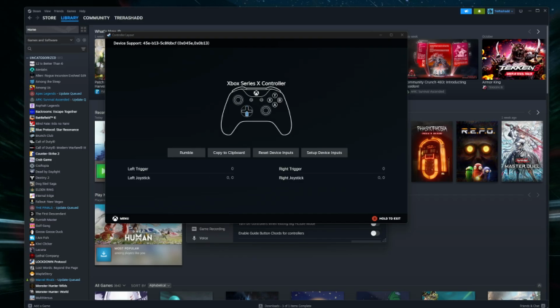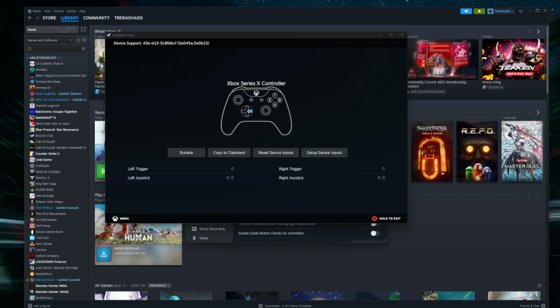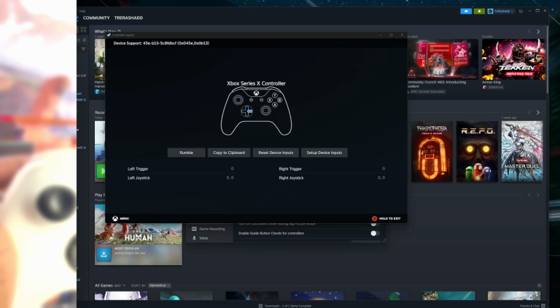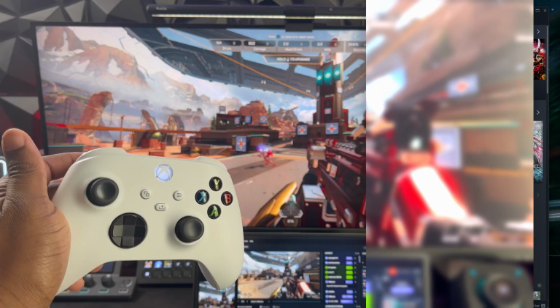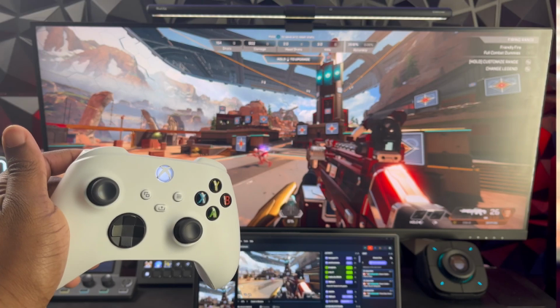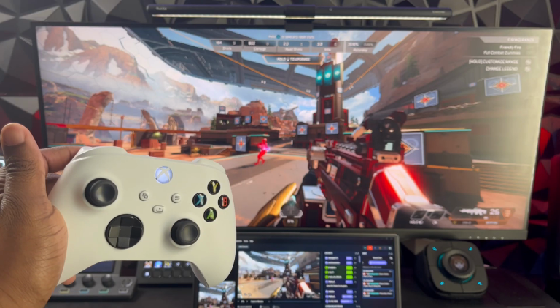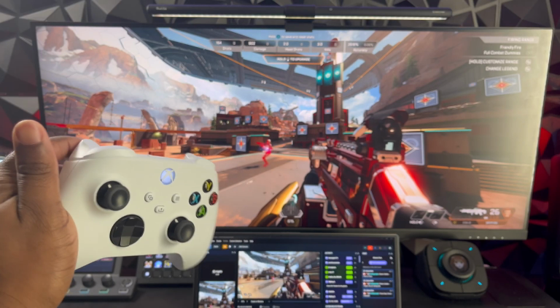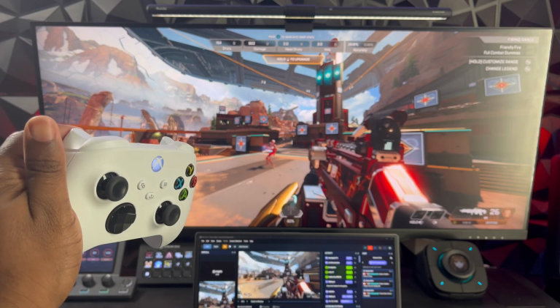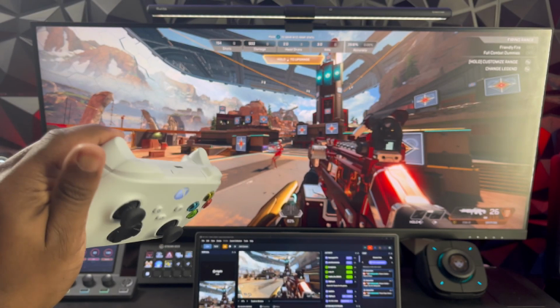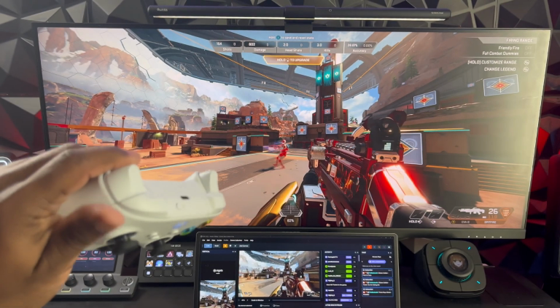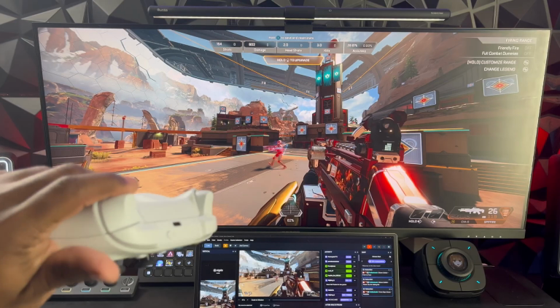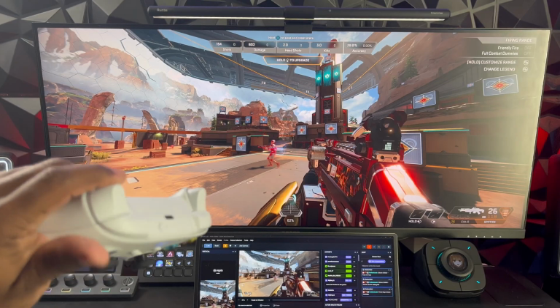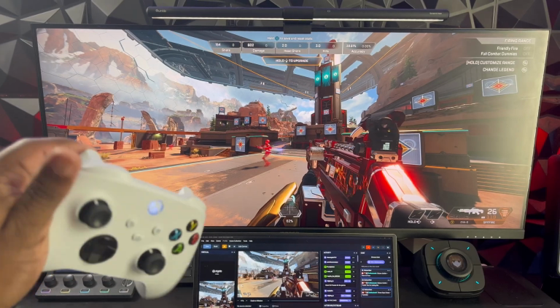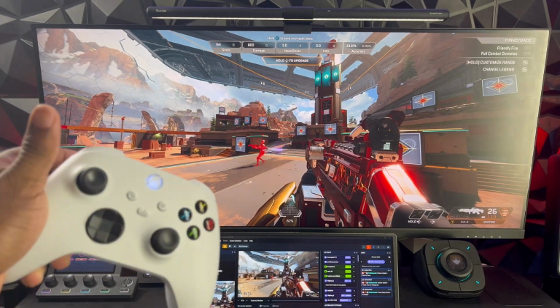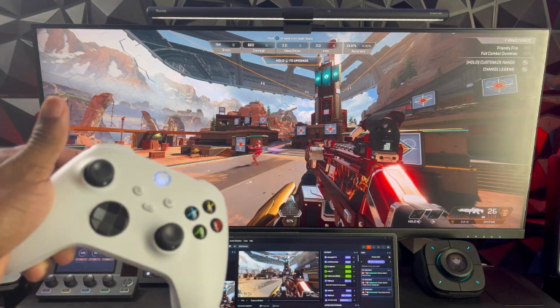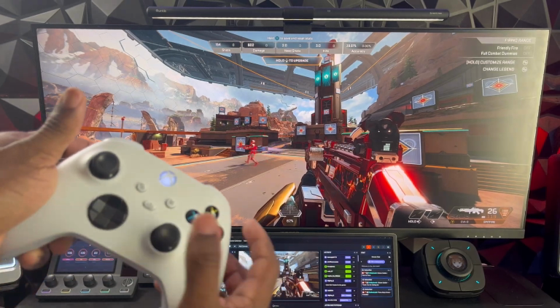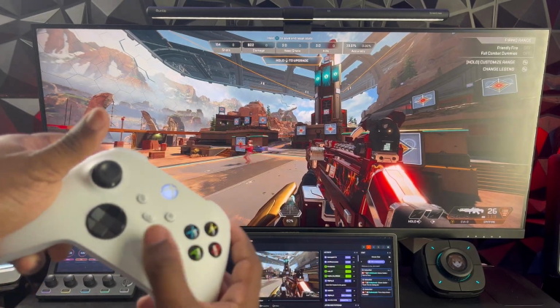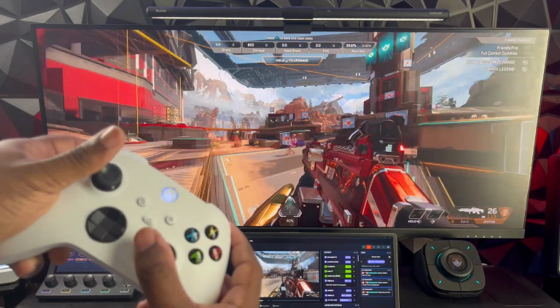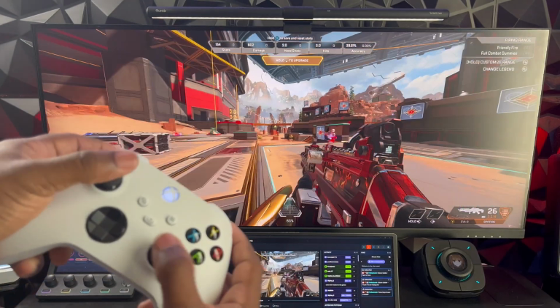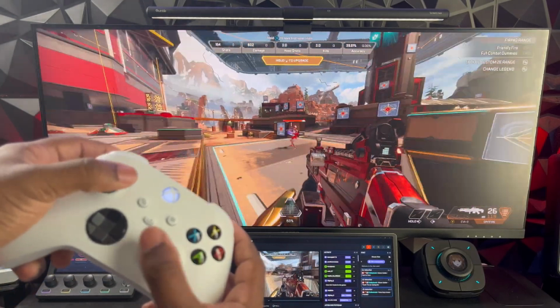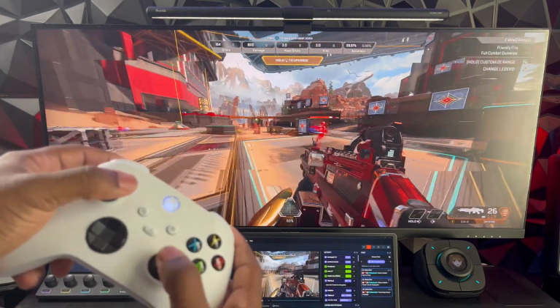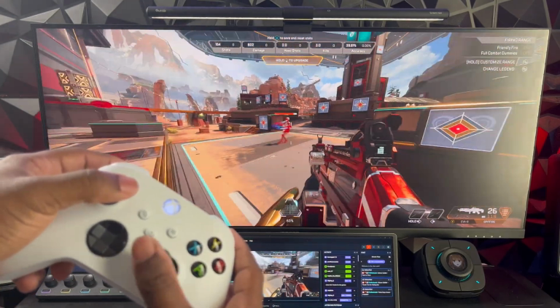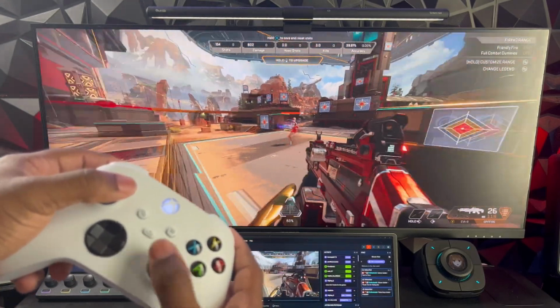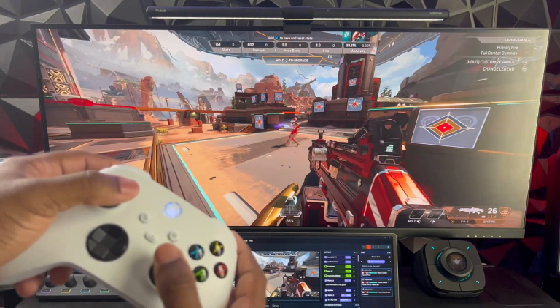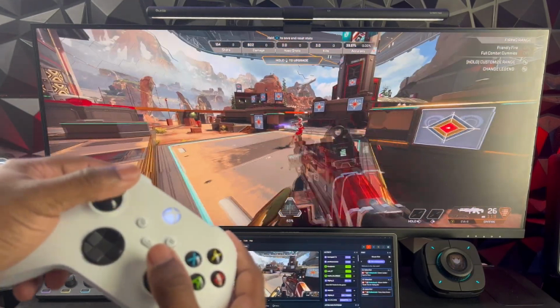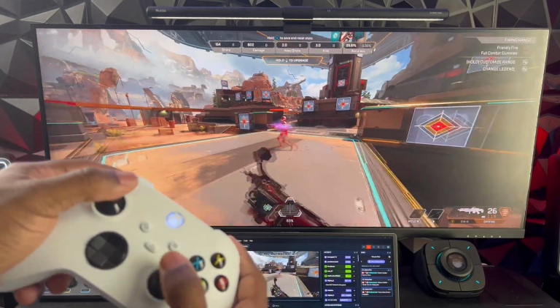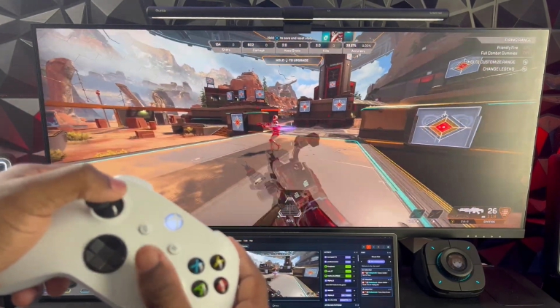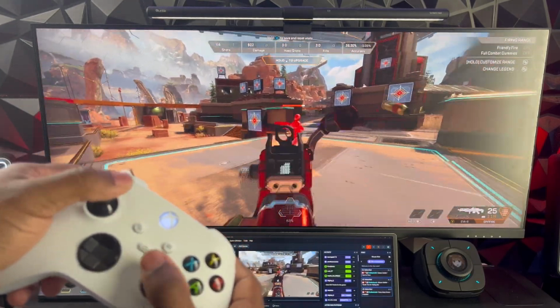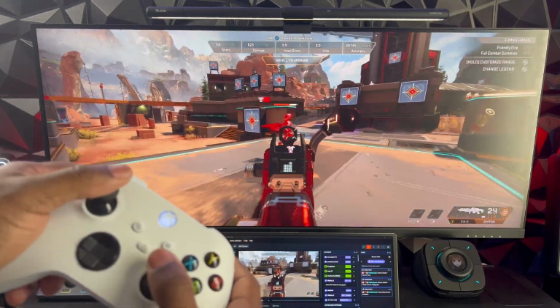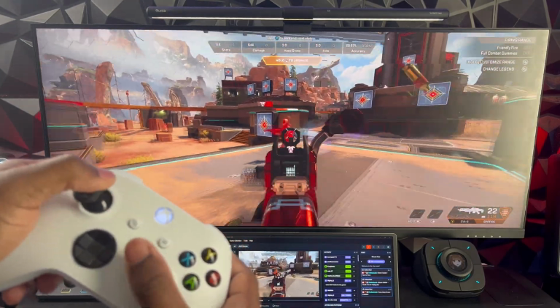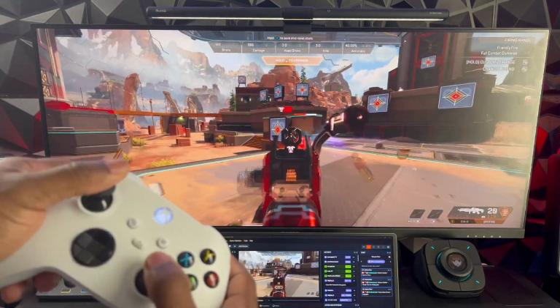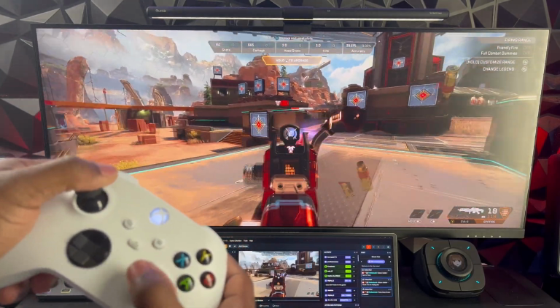Once you're done, you should now be able to play your games just as you see it on my screen right here.